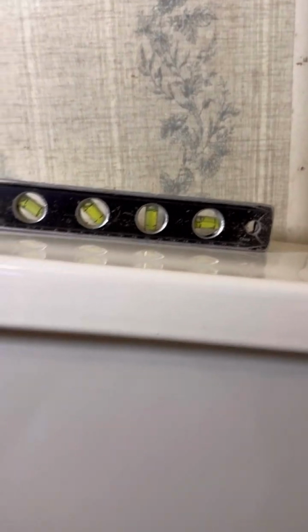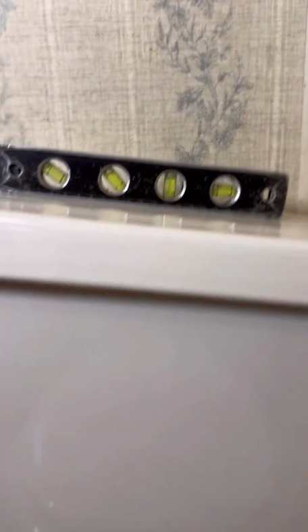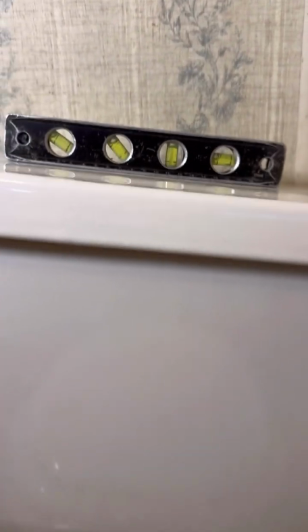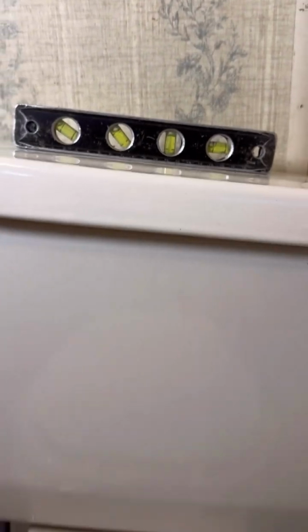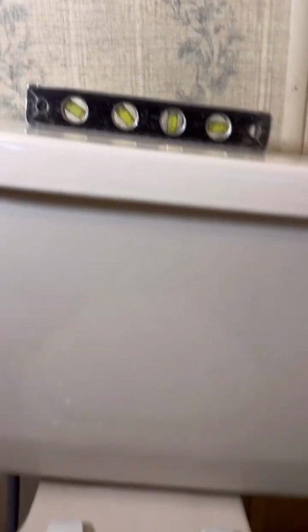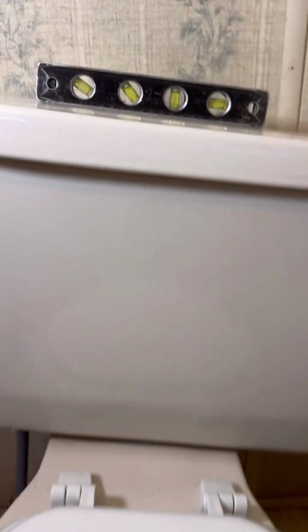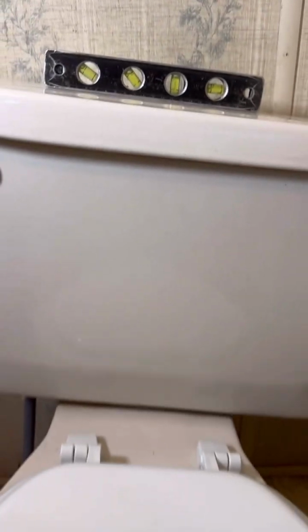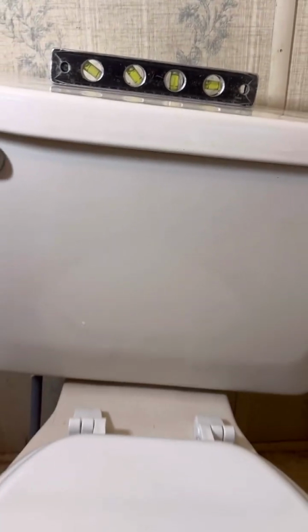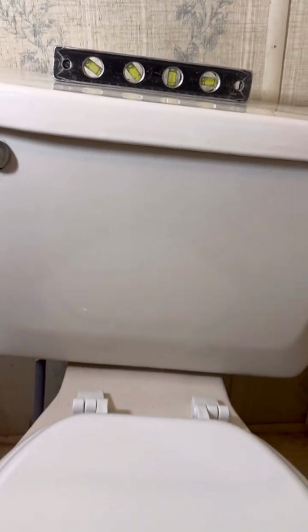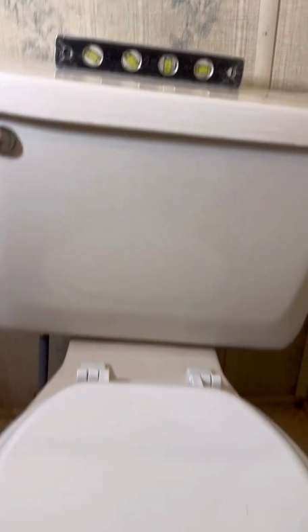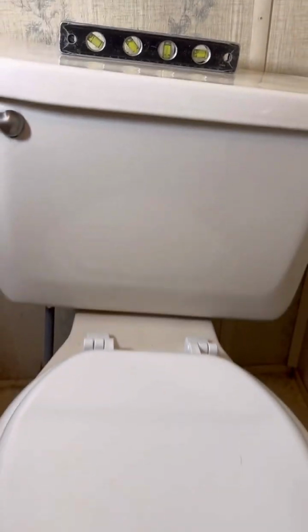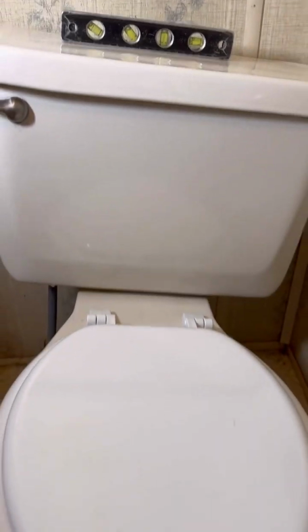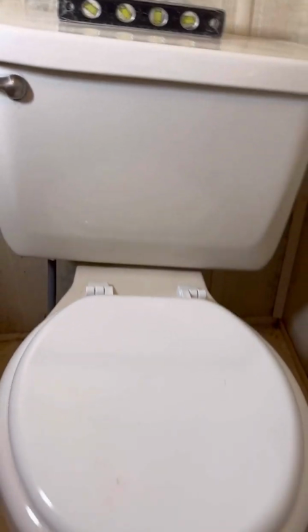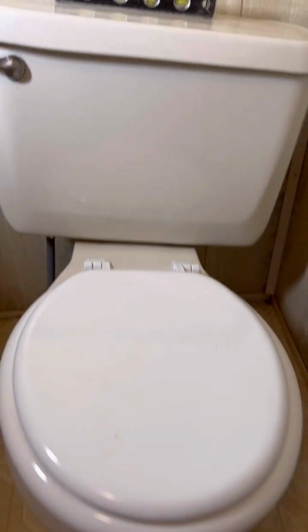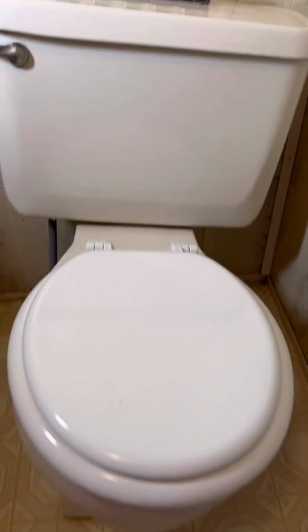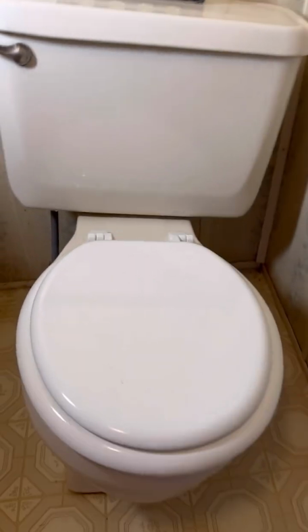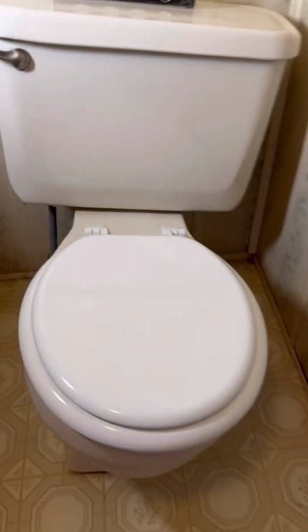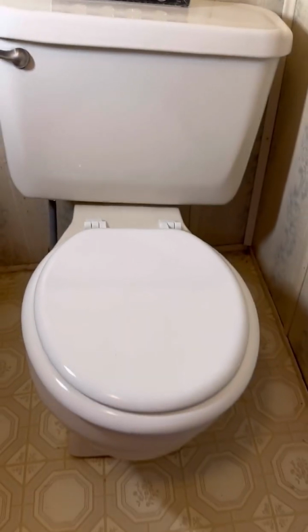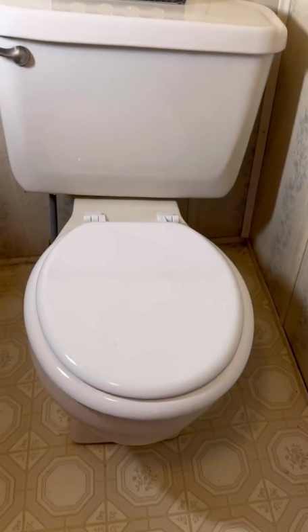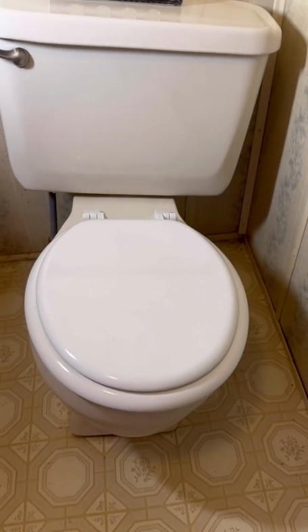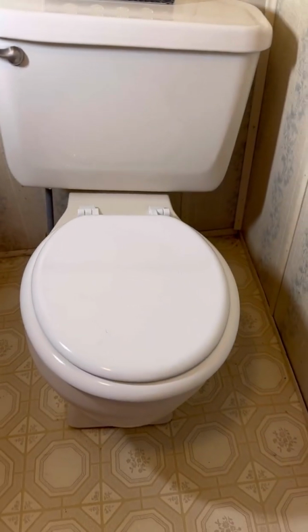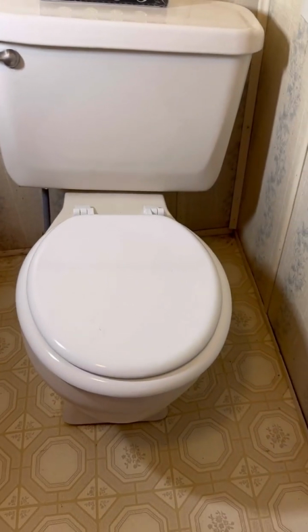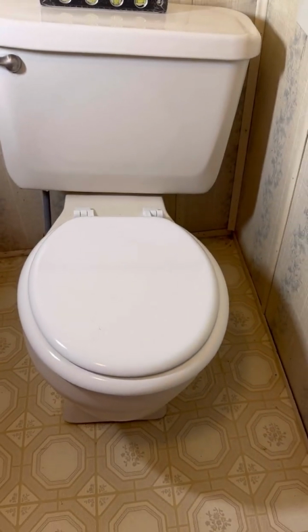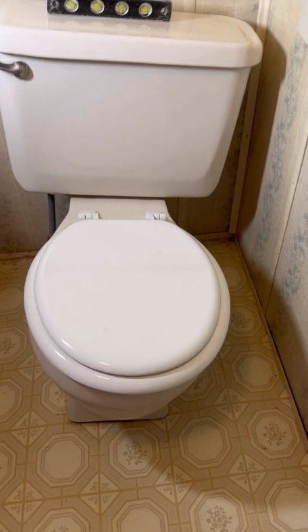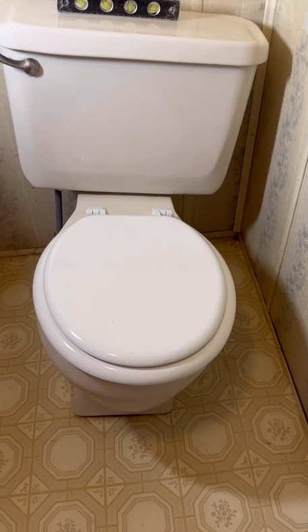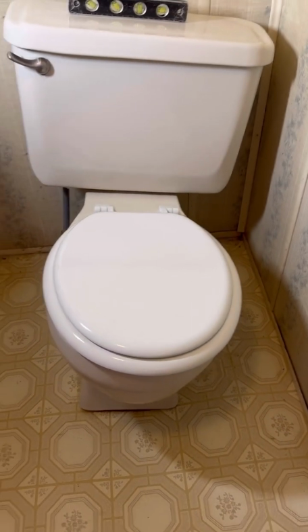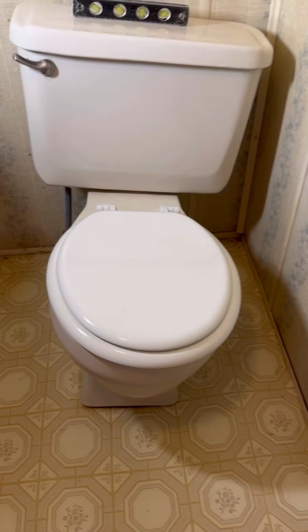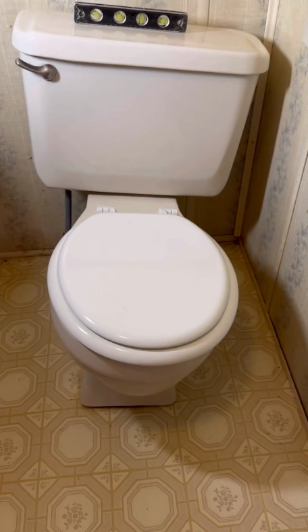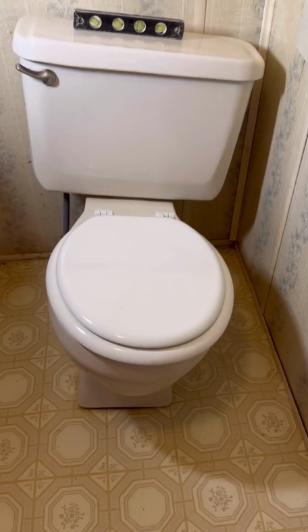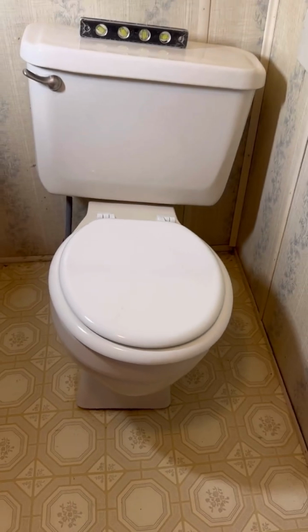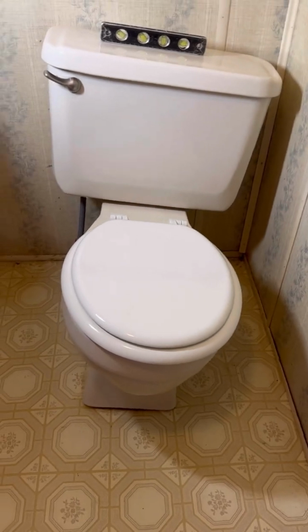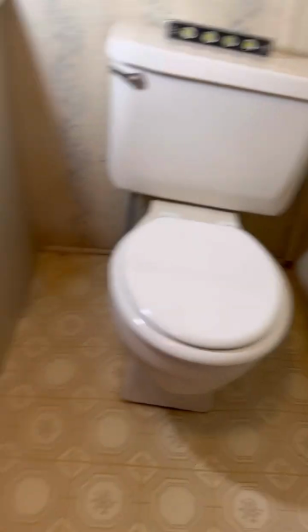Alright, so this toilet's got a real bad lean to it, so I'm going to go ahead and see what I can do to fix it.